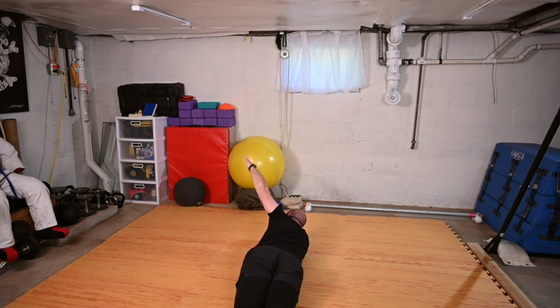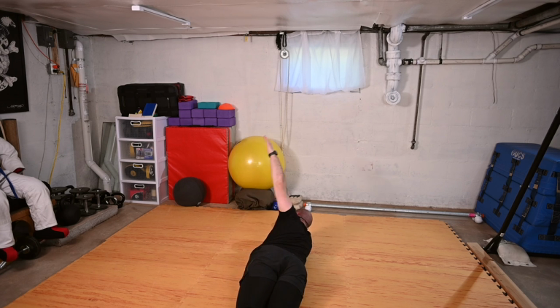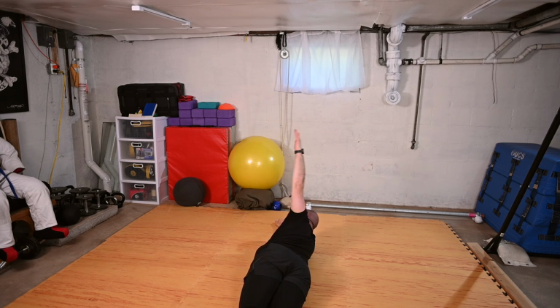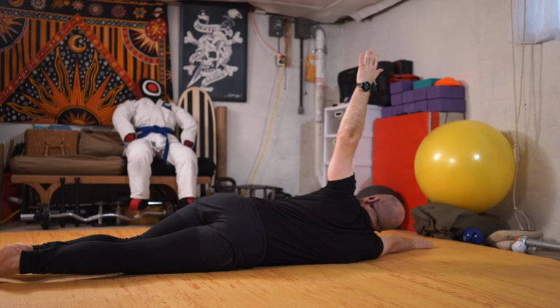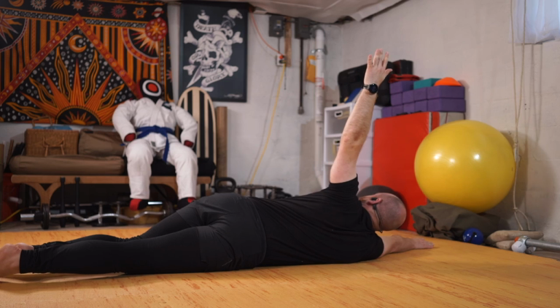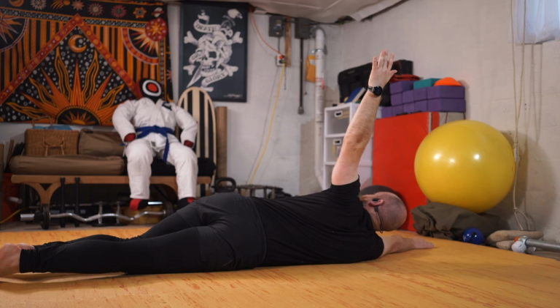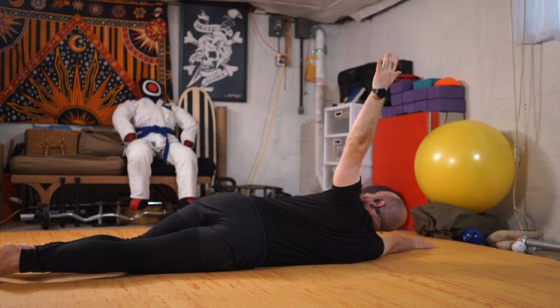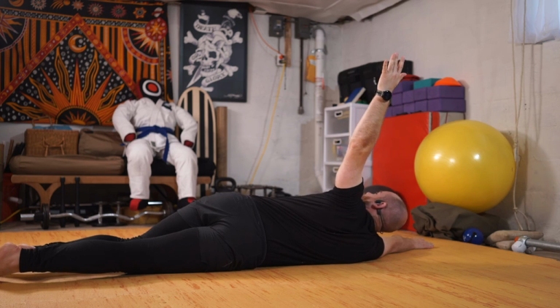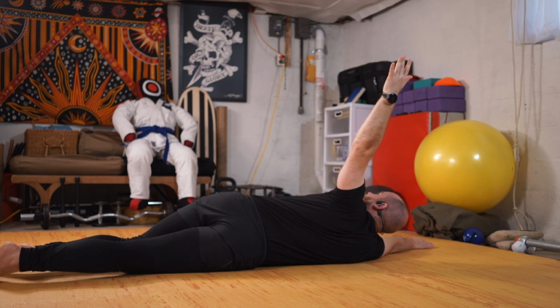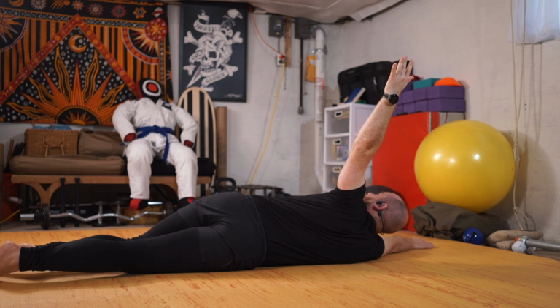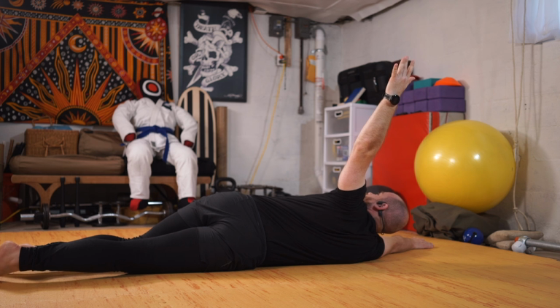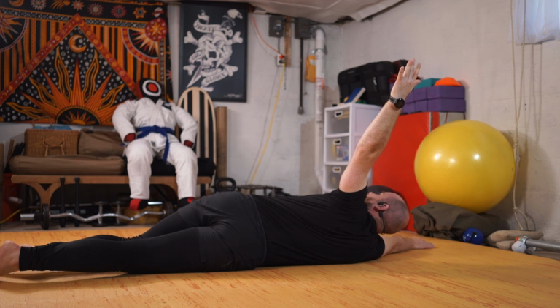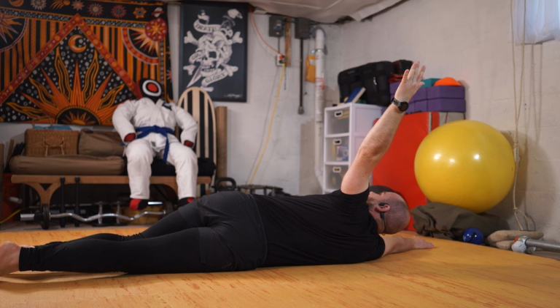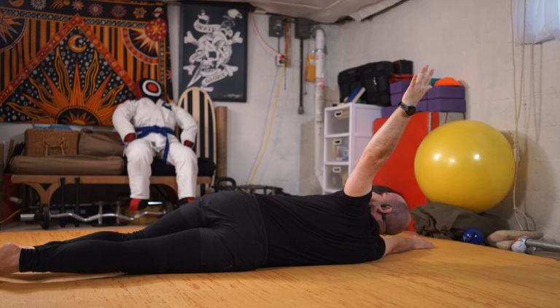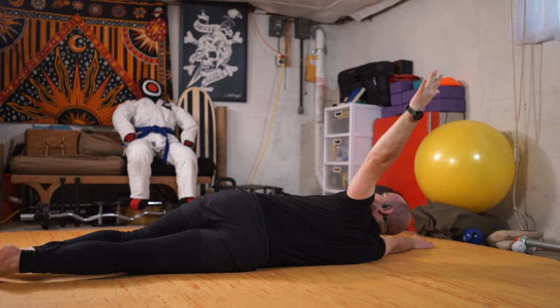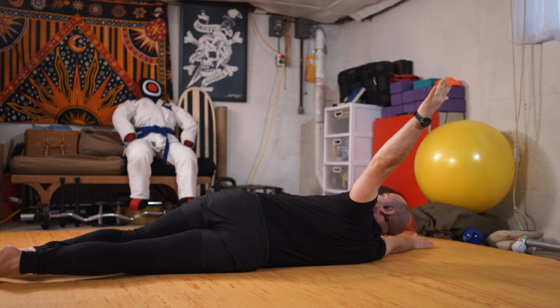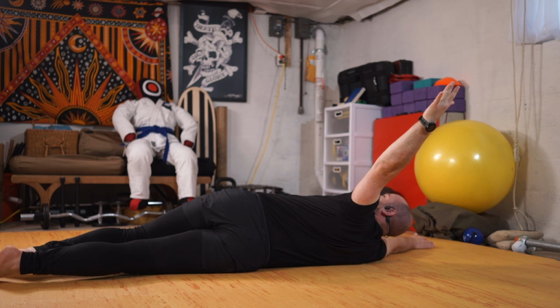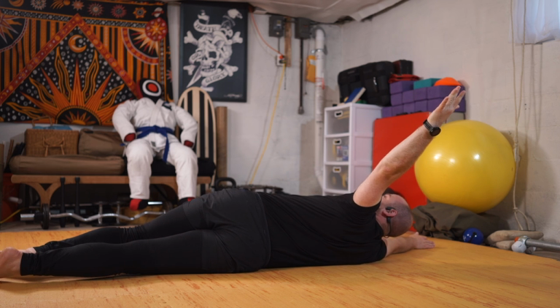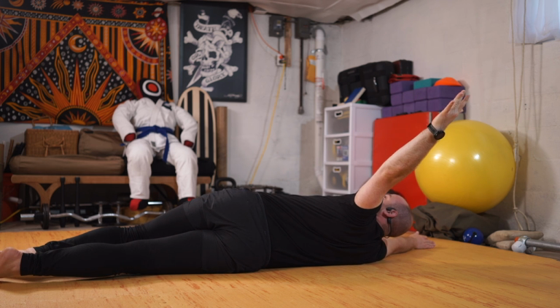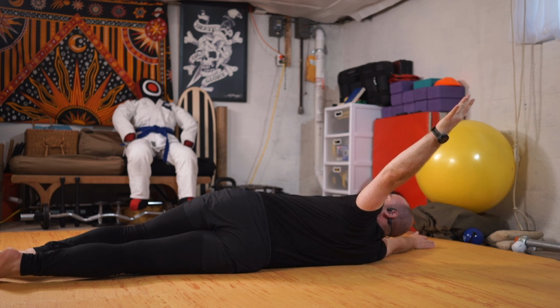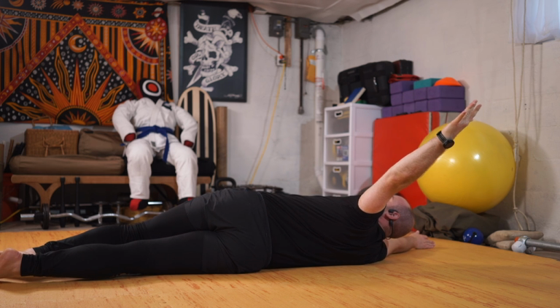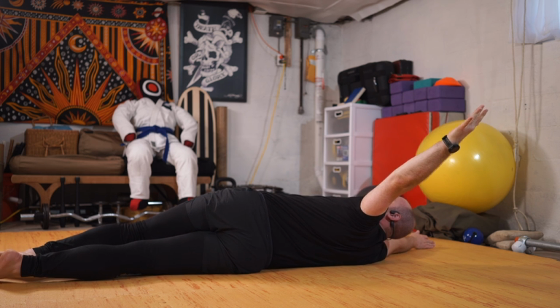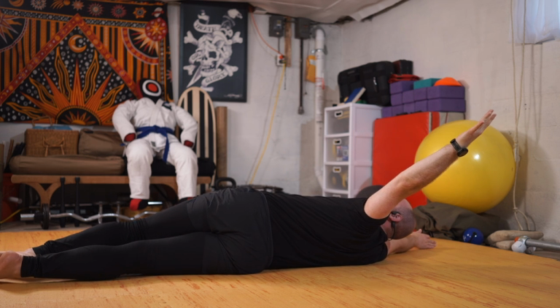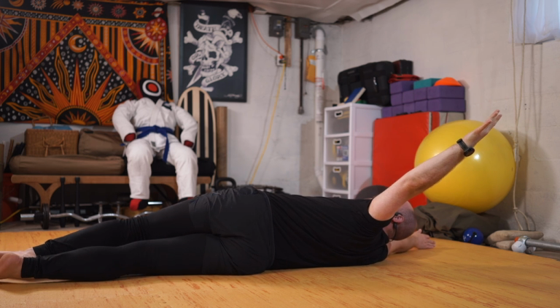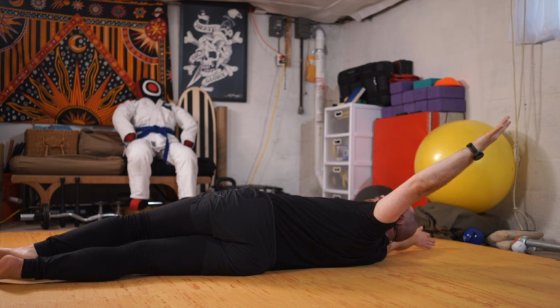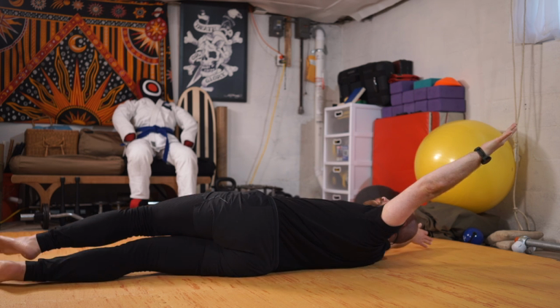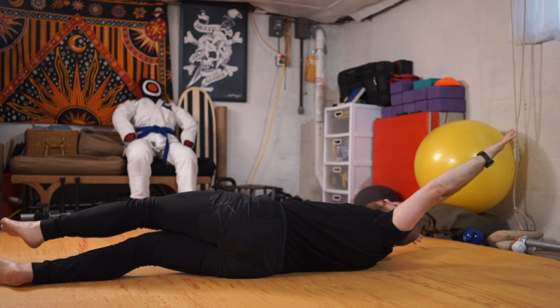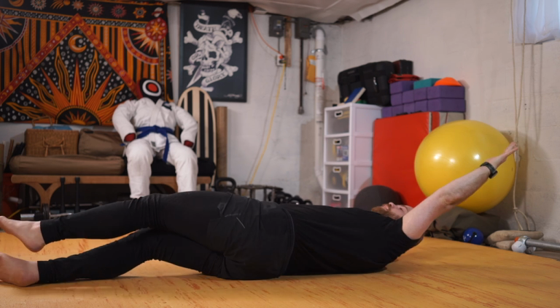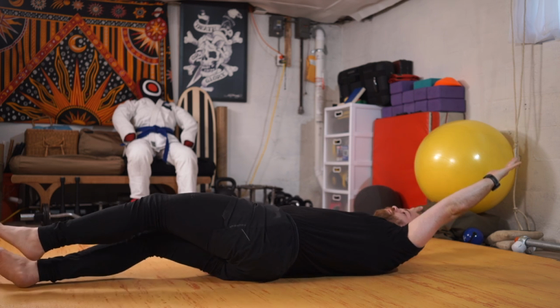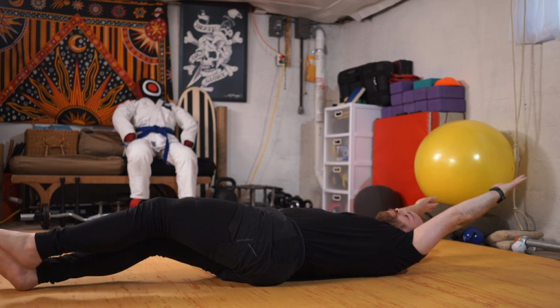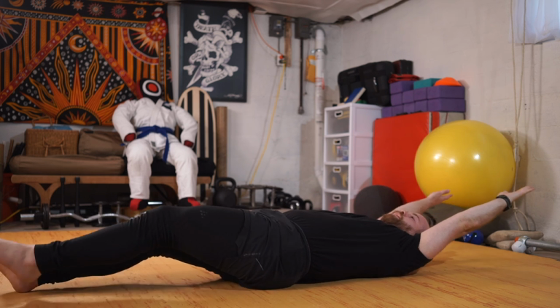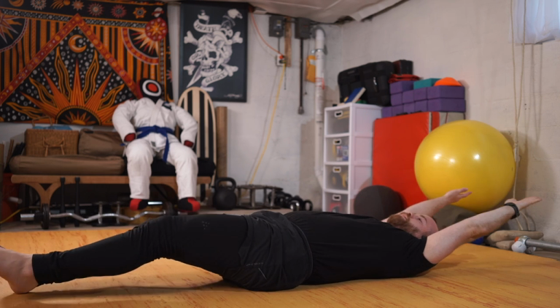Coming back — arm reach, exaggerate that twist, try to hang out here, and coming down to your back.